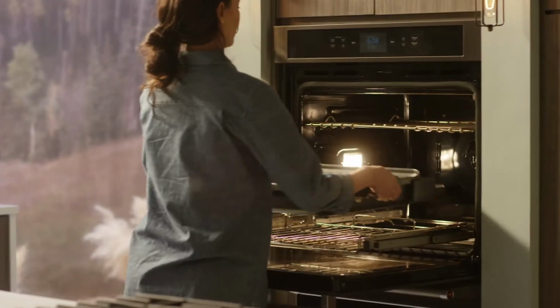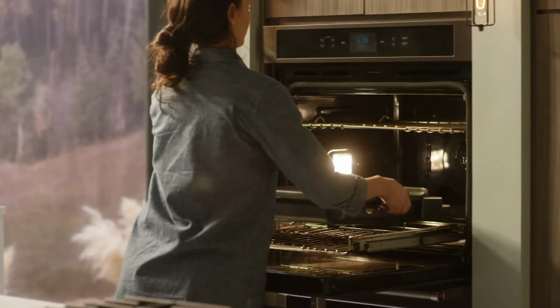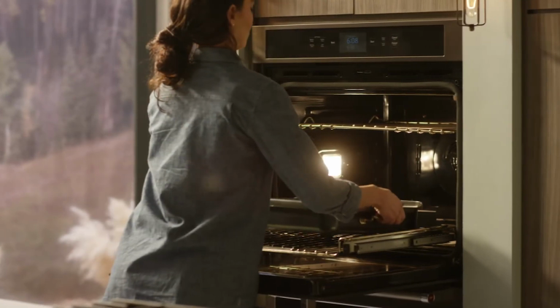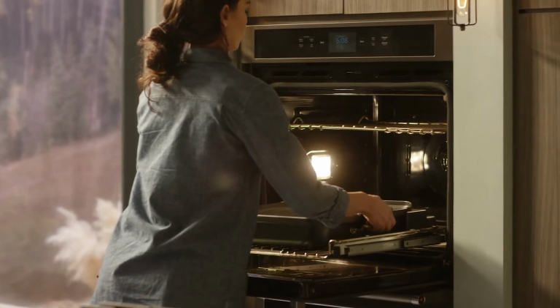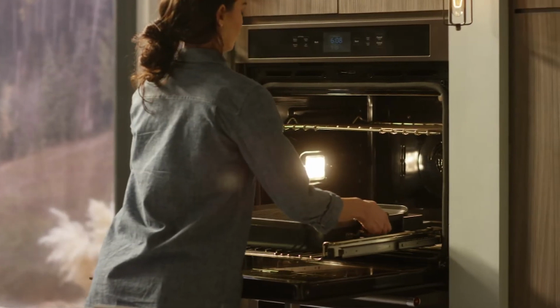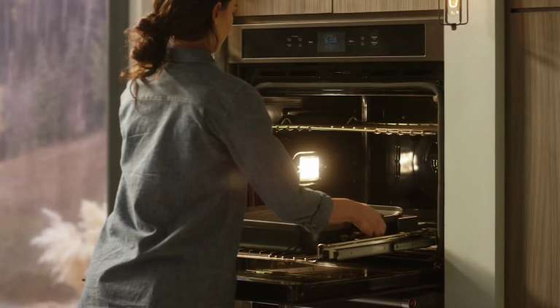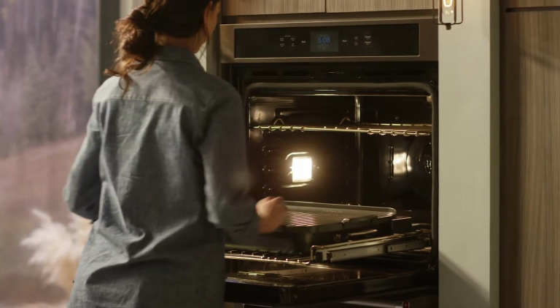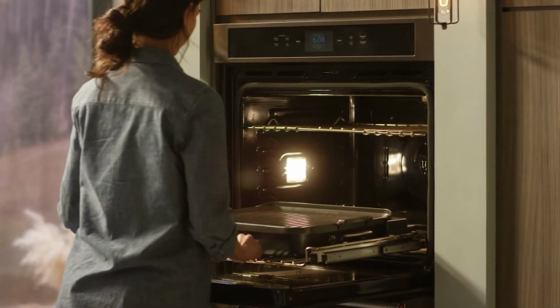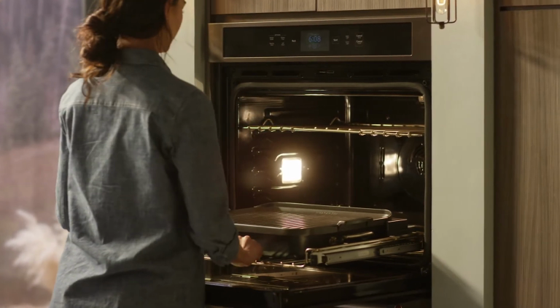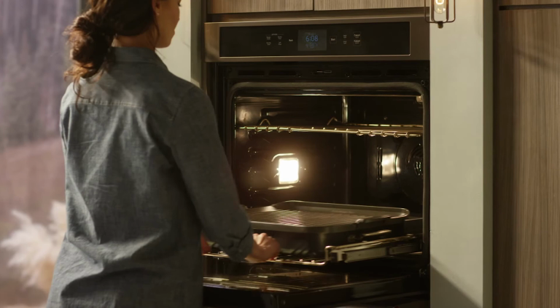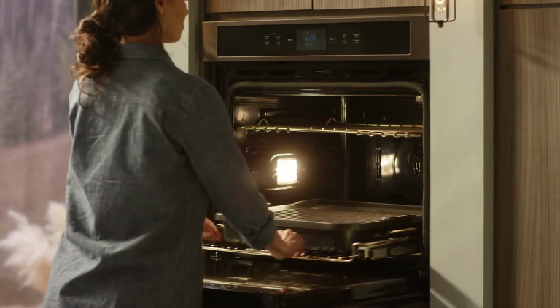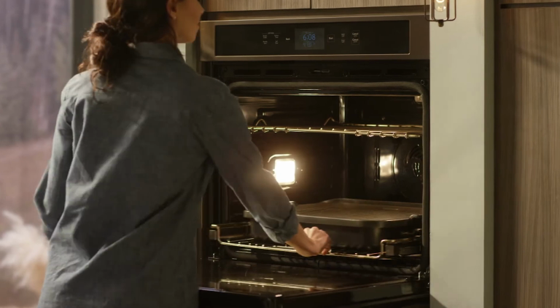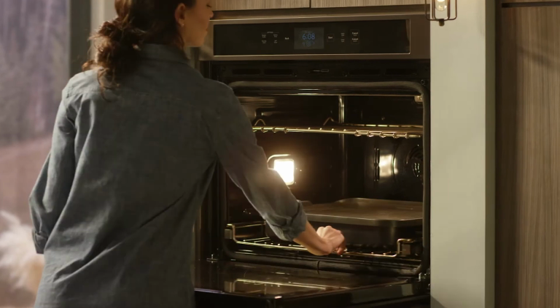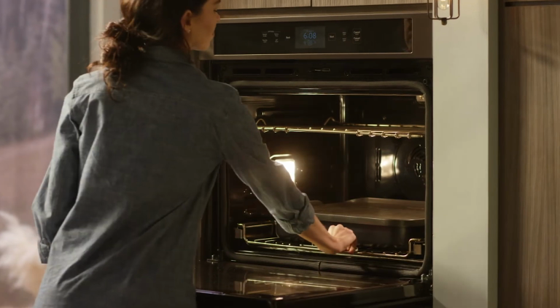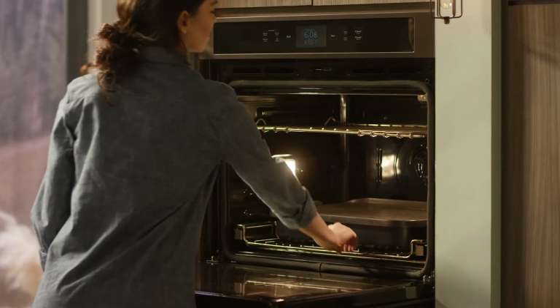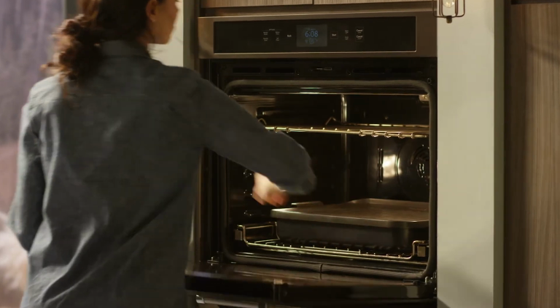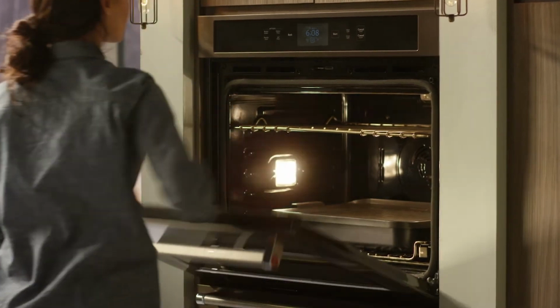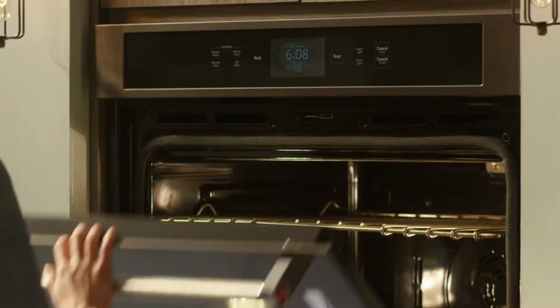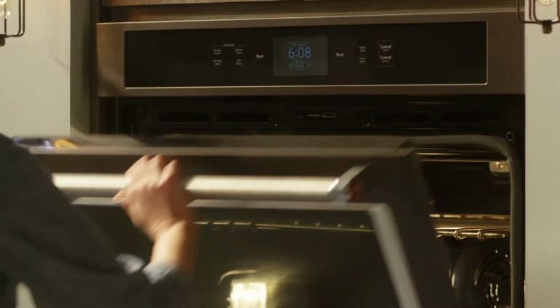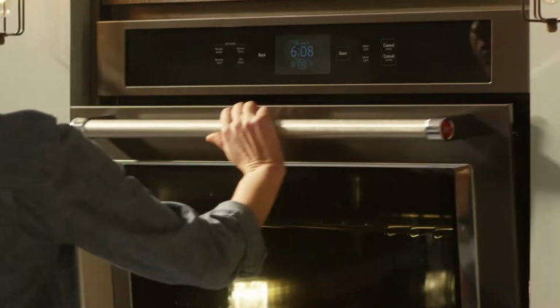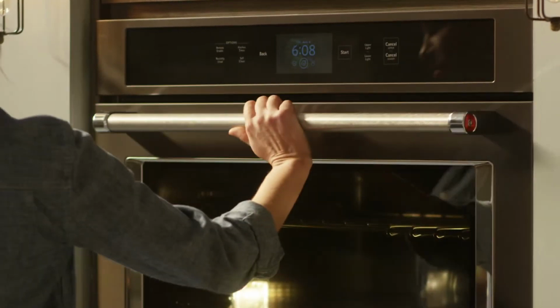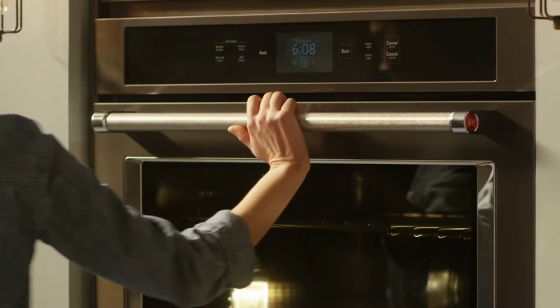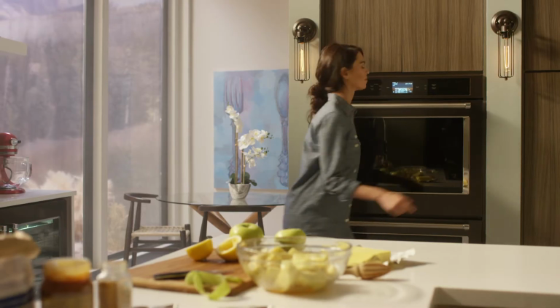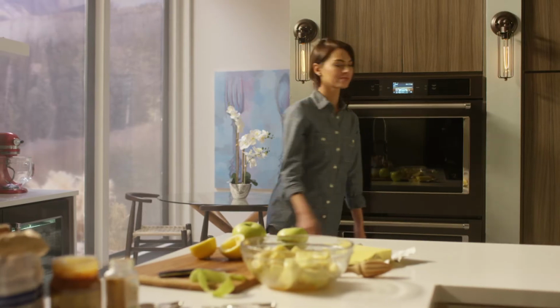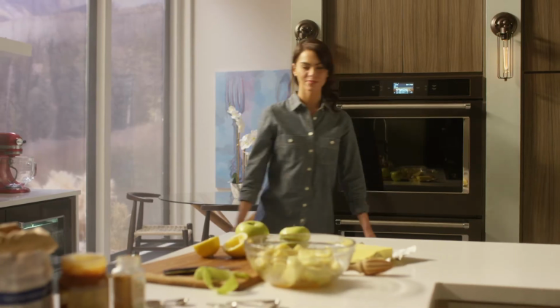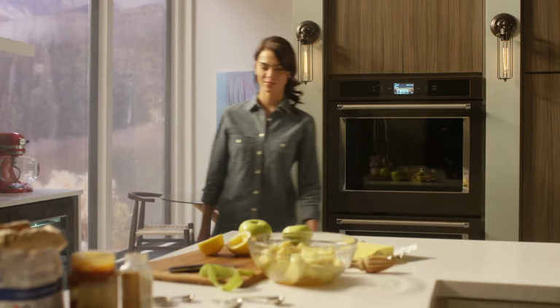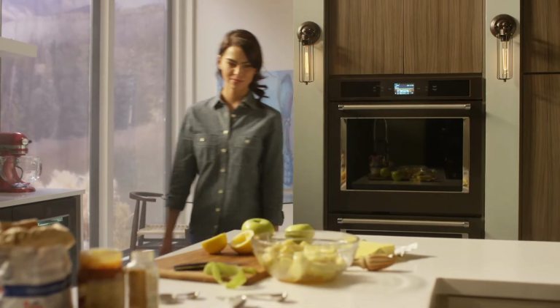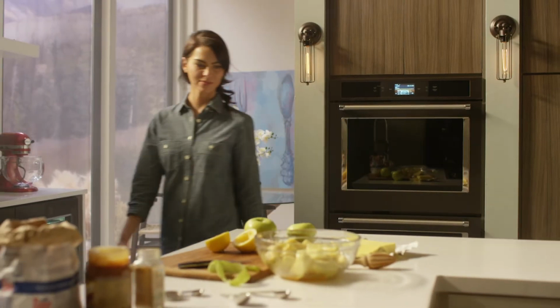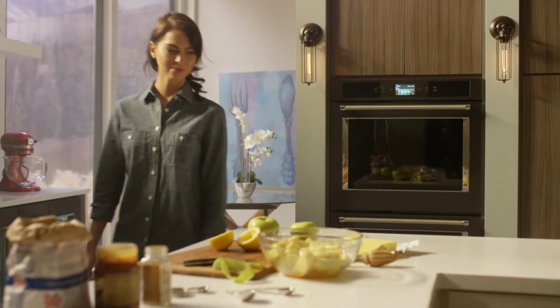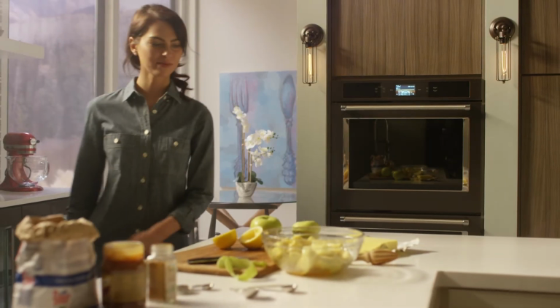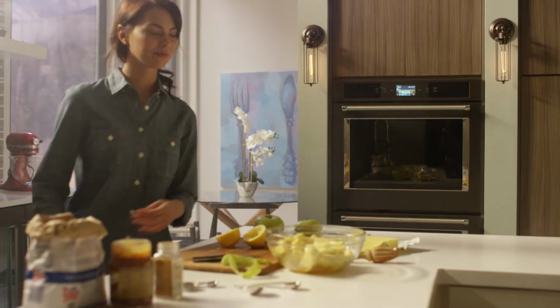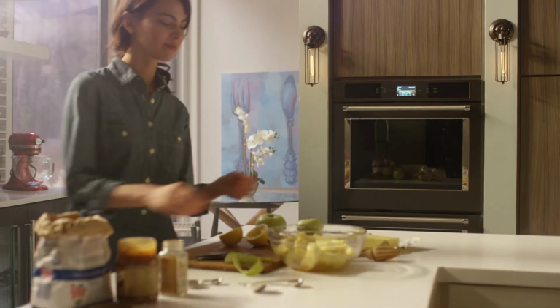So winter or summer, it's always grilling season with the Smart Oven Plus from KitchenAid.